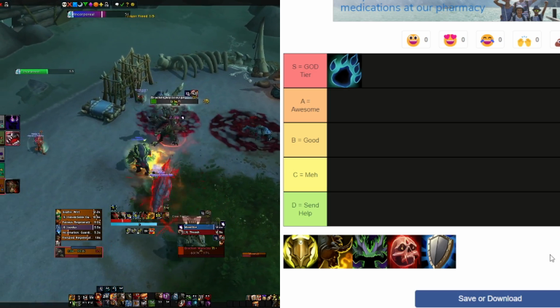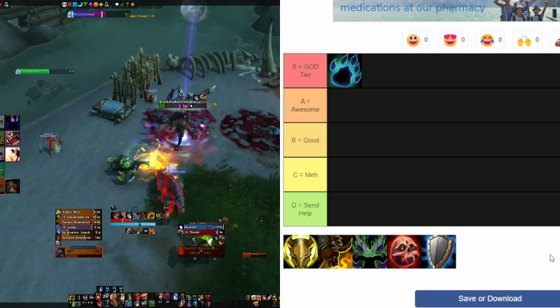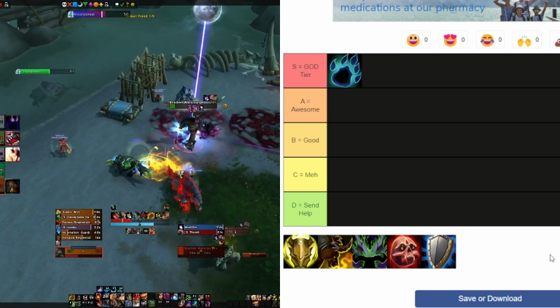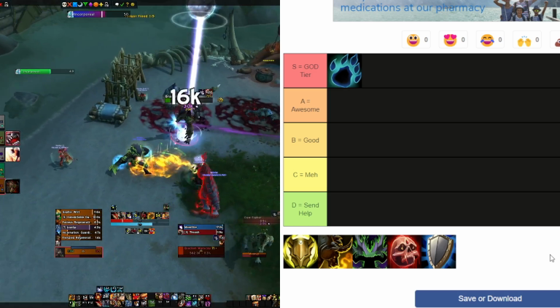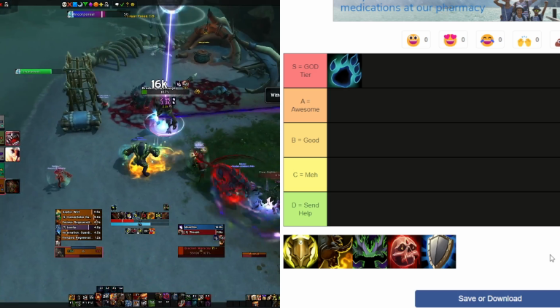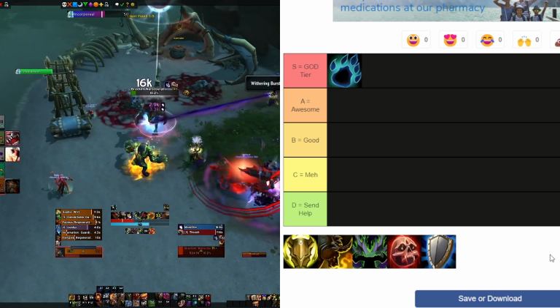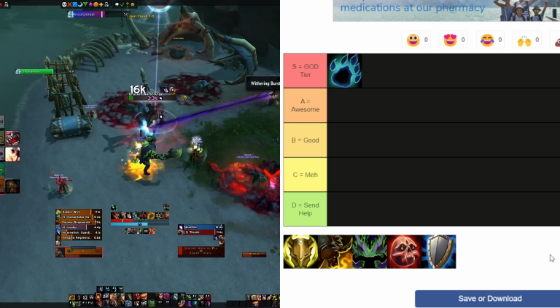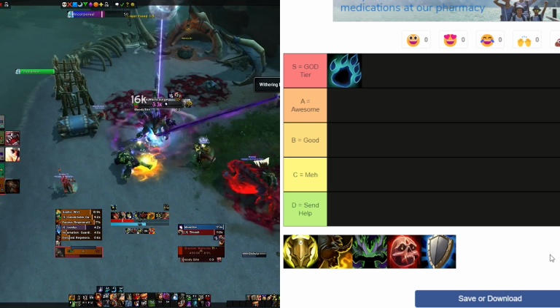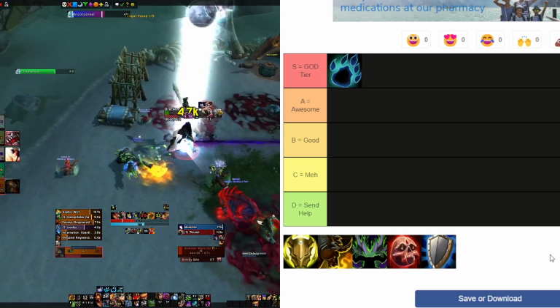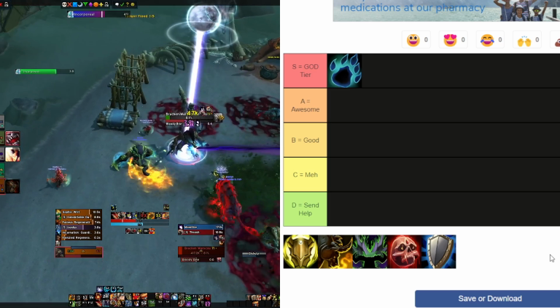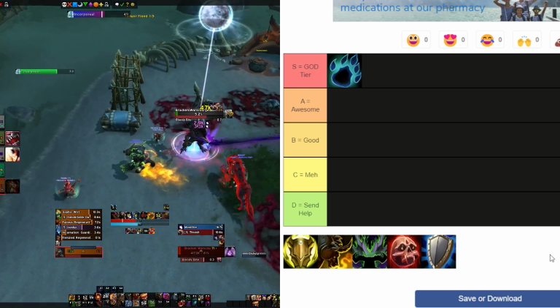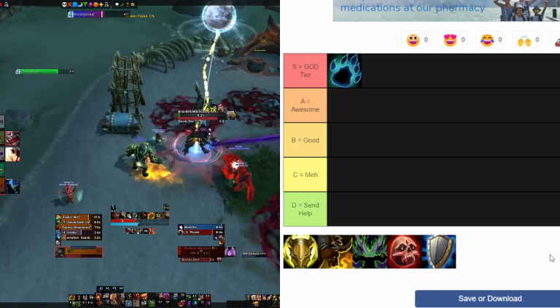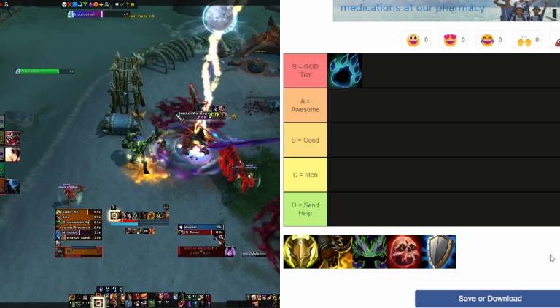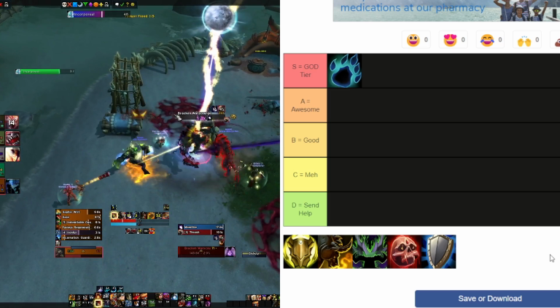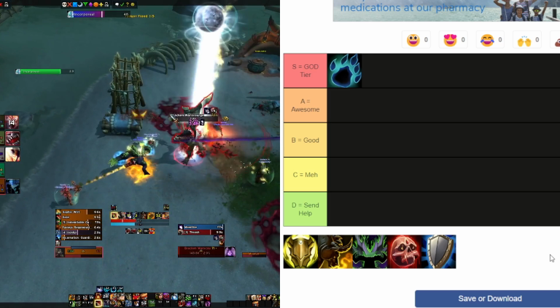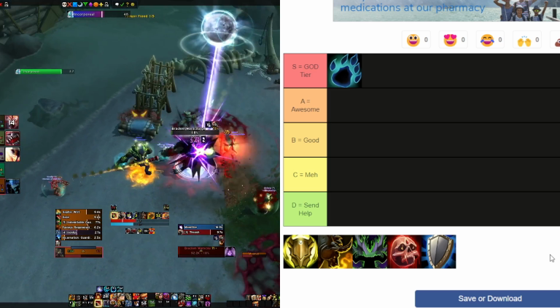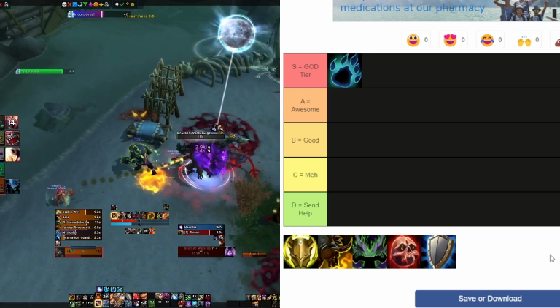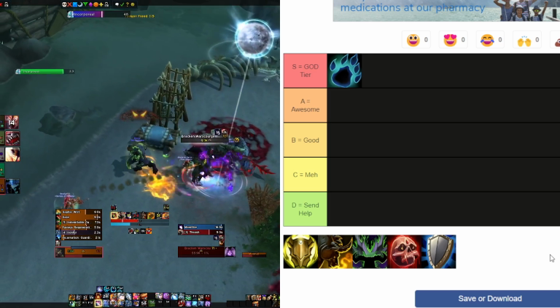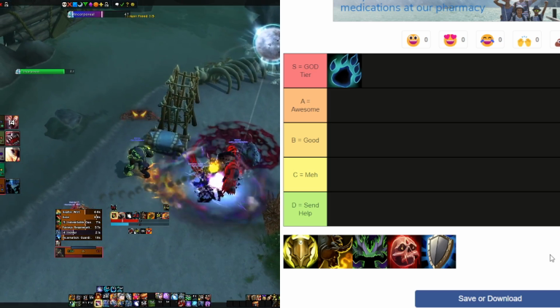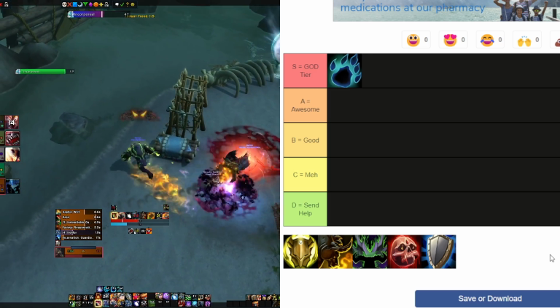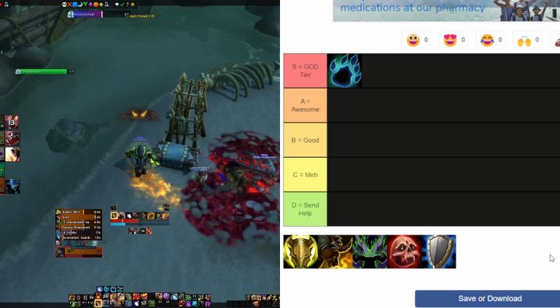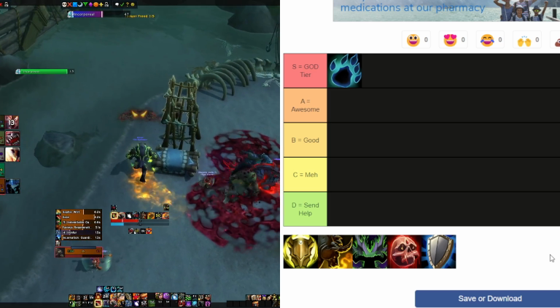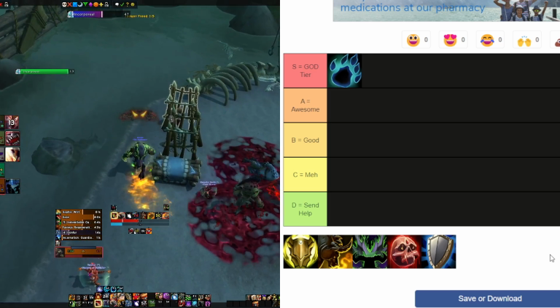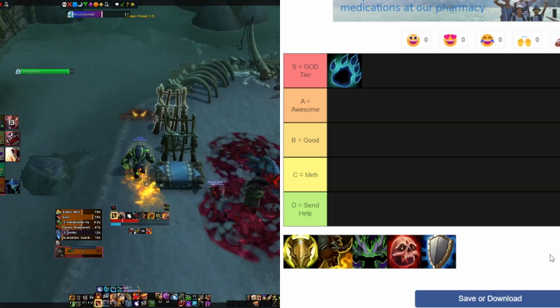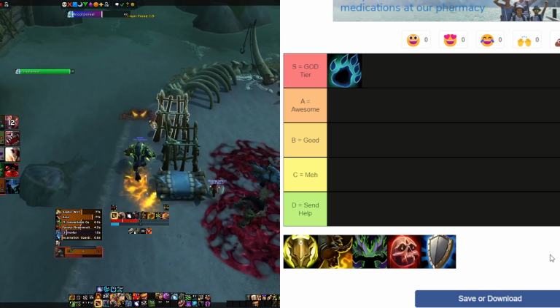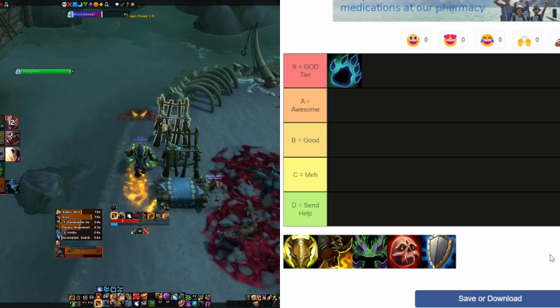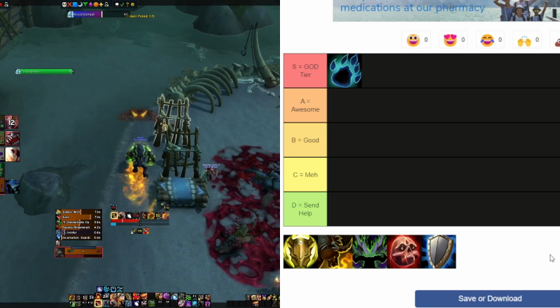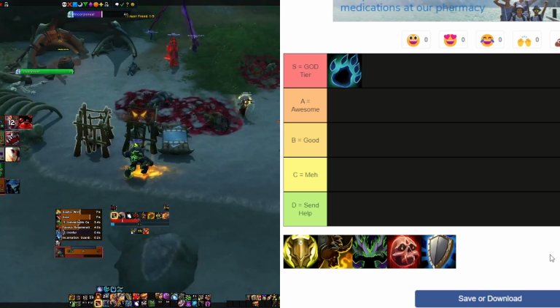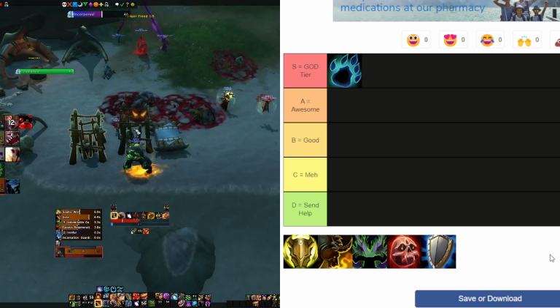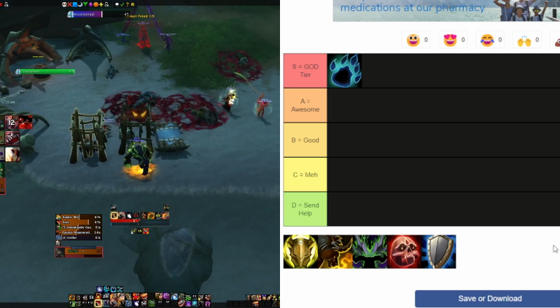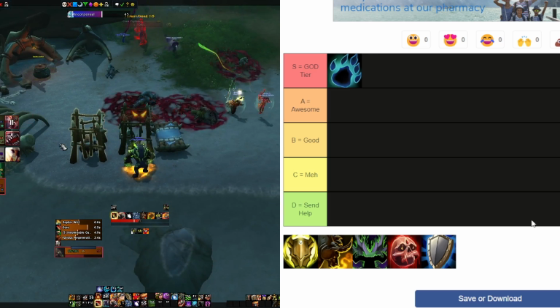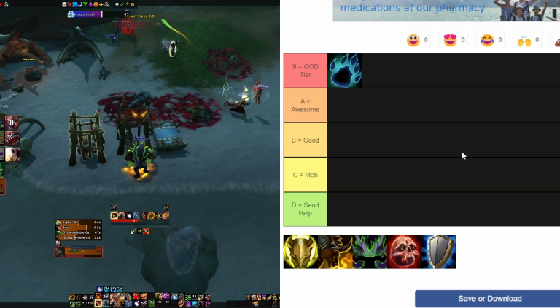They buffed Thrash to have an additional stack, which is good damage overall for single target and AOE. They've really redesigned a lot of the talent tree to make it much more rewarding to pick certain things. If you look at Raider.io right now, they've completed some of the top keys — and it's going to be cool to see what they do with this spec in 10.1.5.